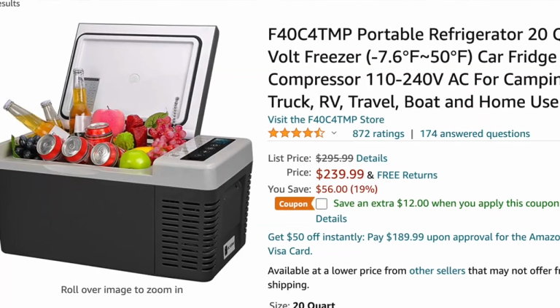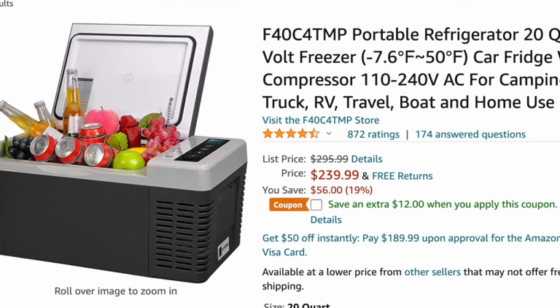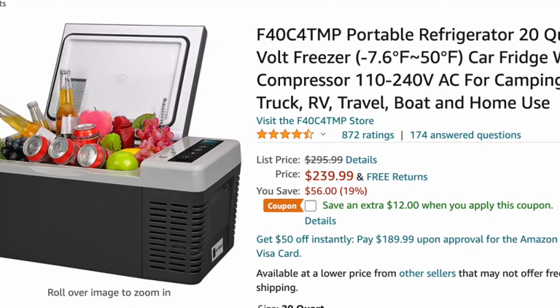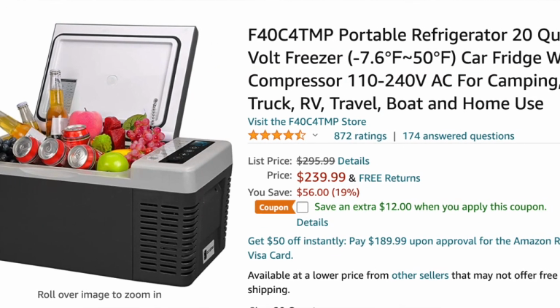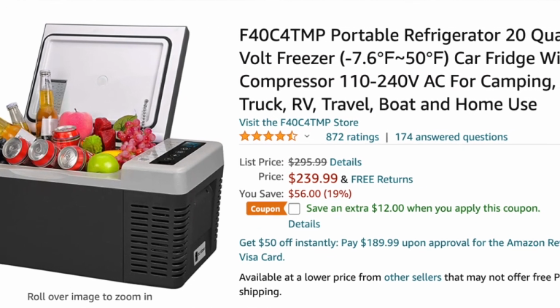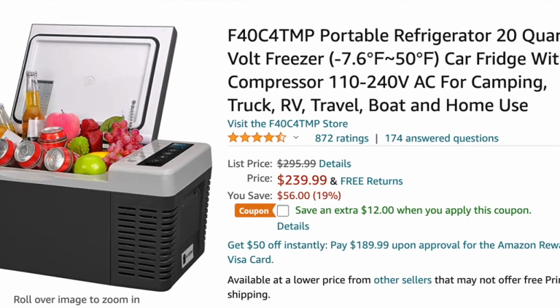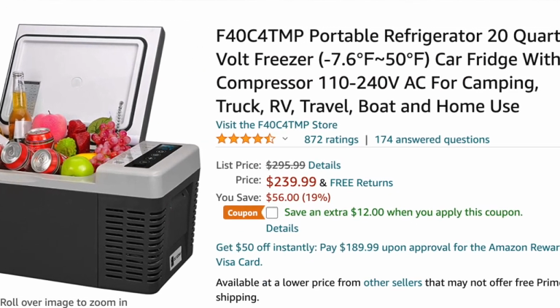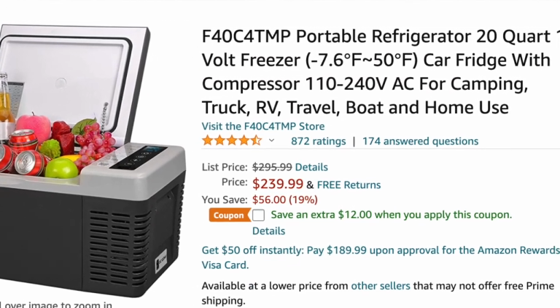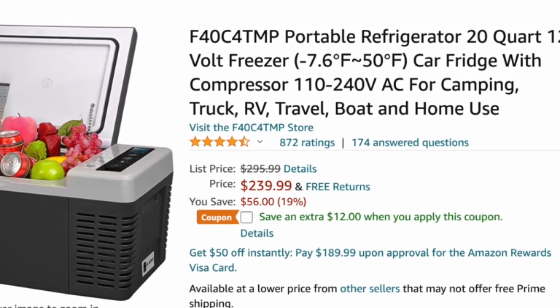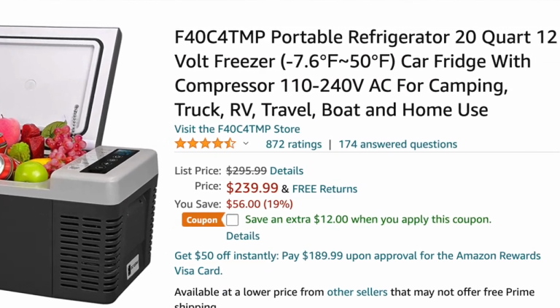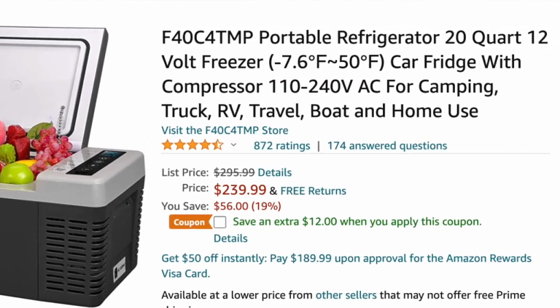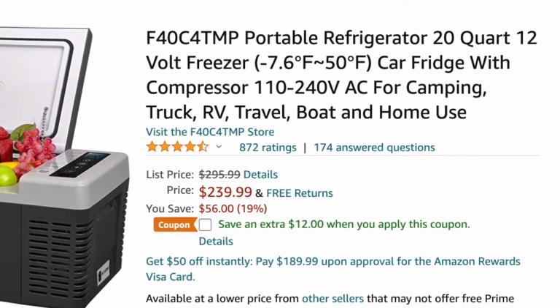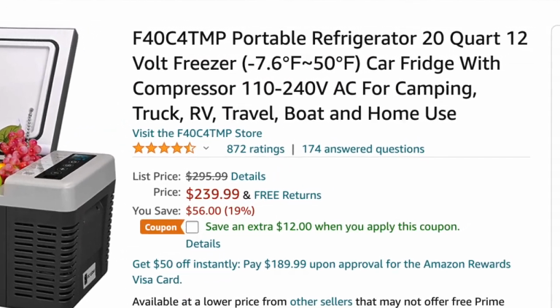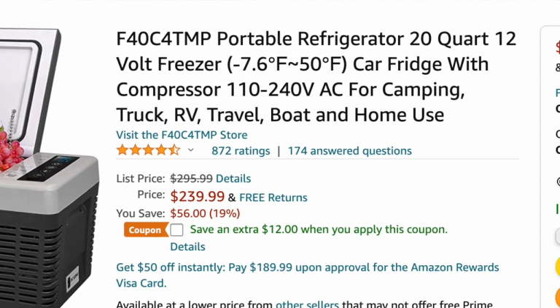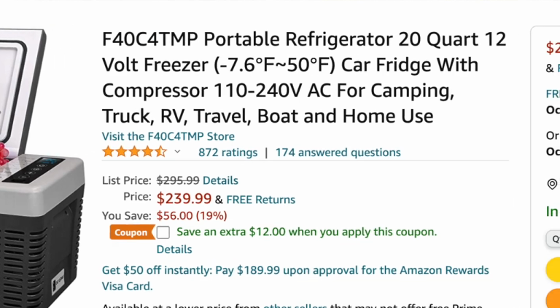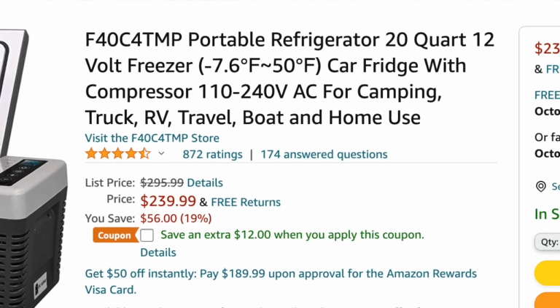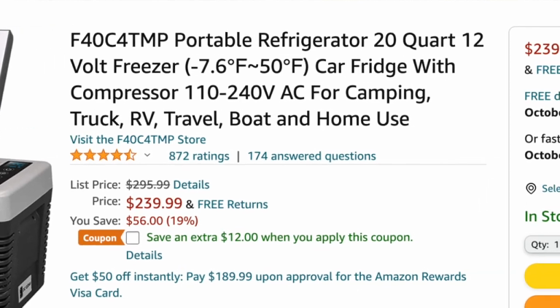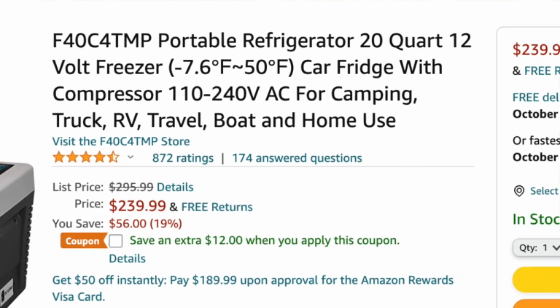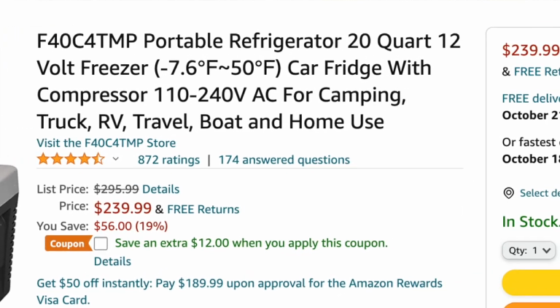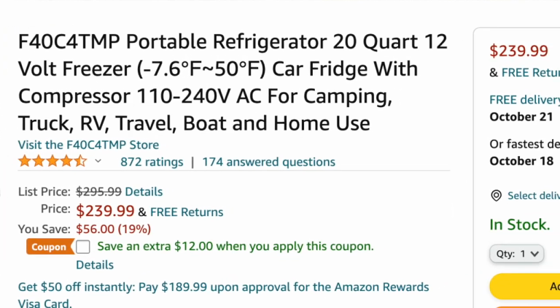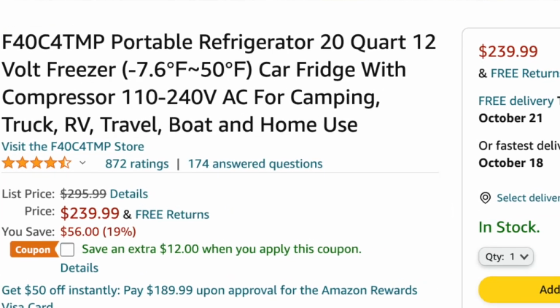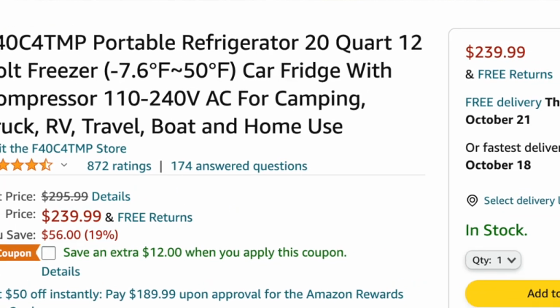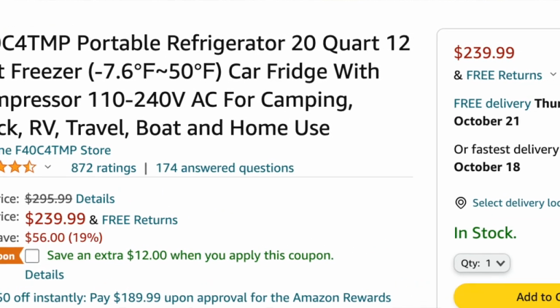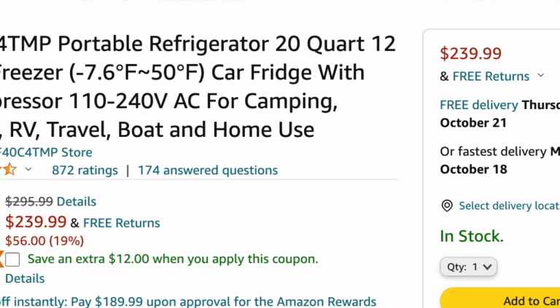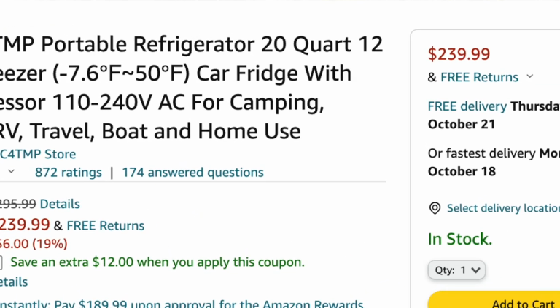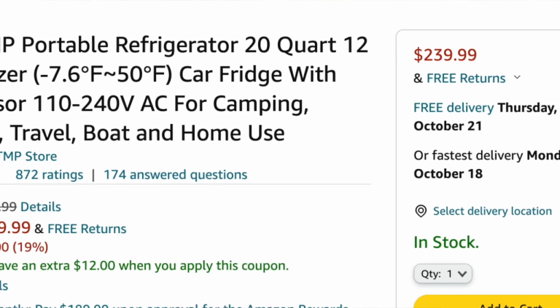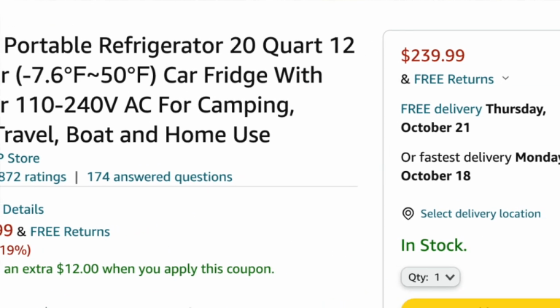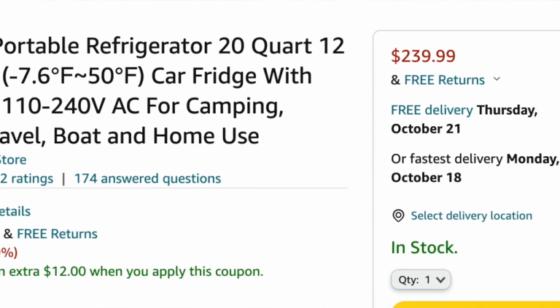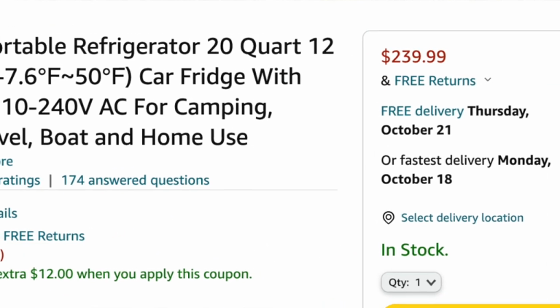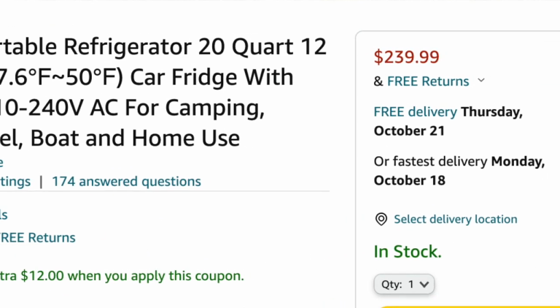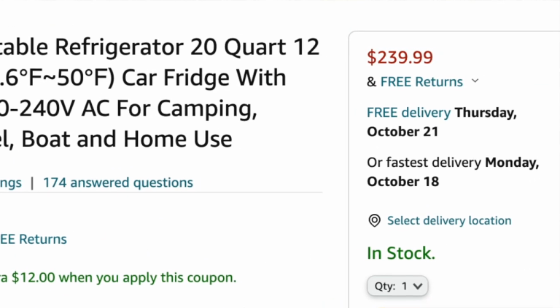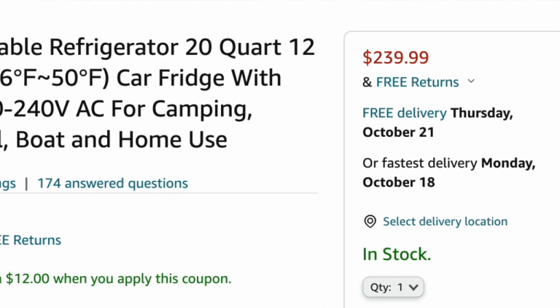You can get this thing for 20 to 30 percent of the price of an ARB fridge — between two and three hundred bucks gets you one of these.